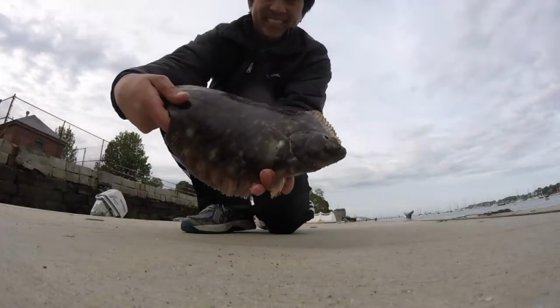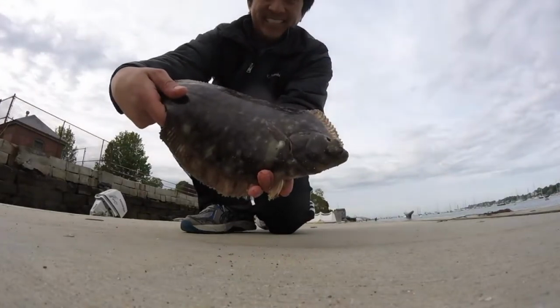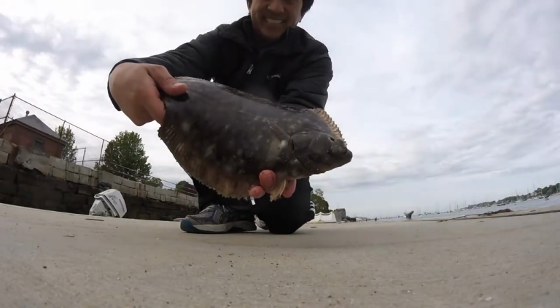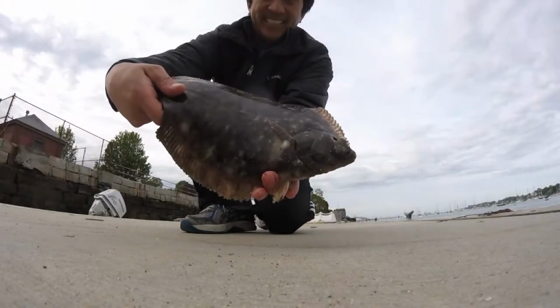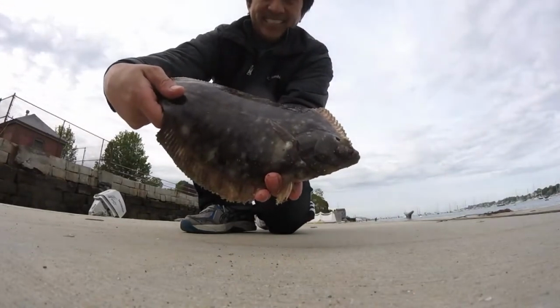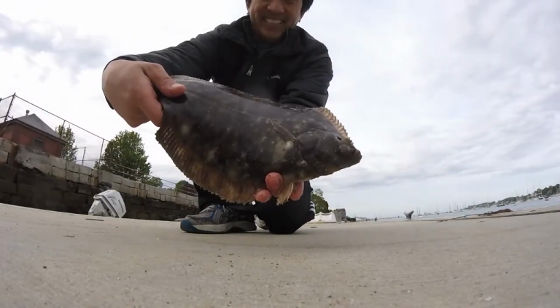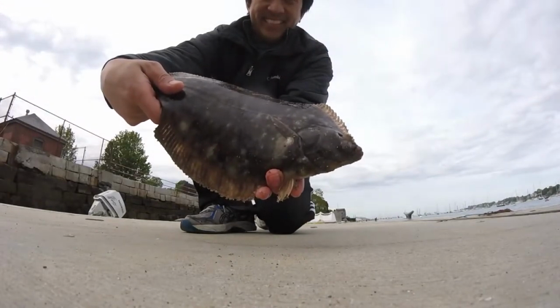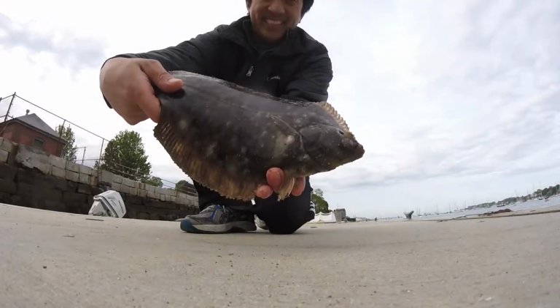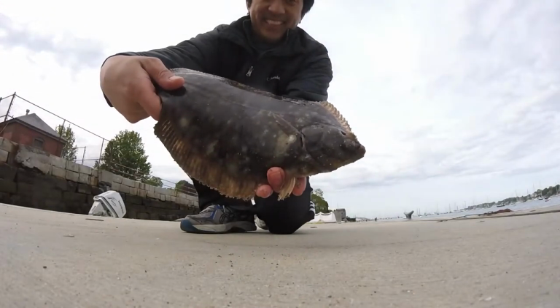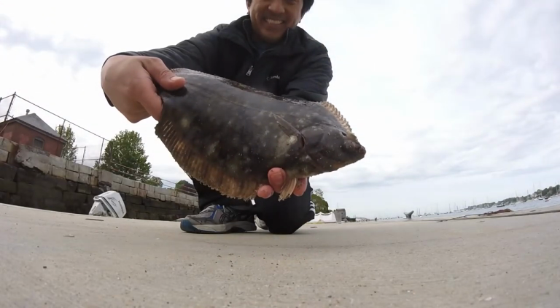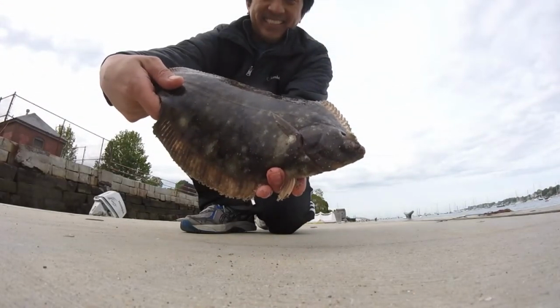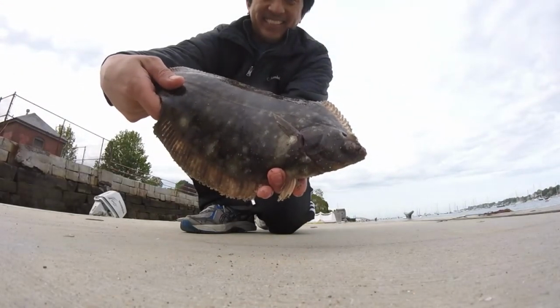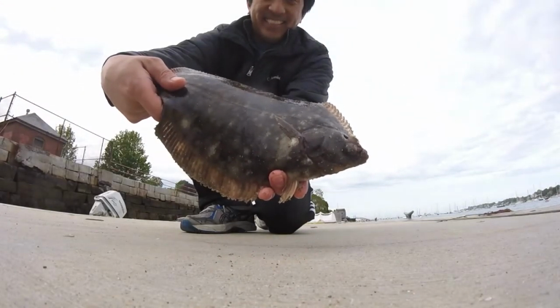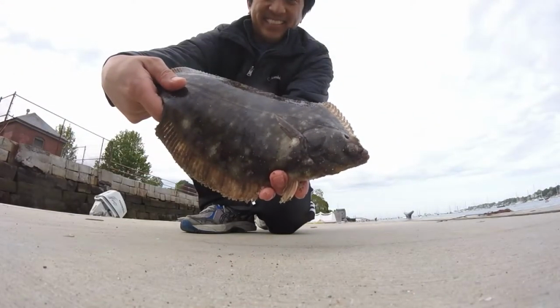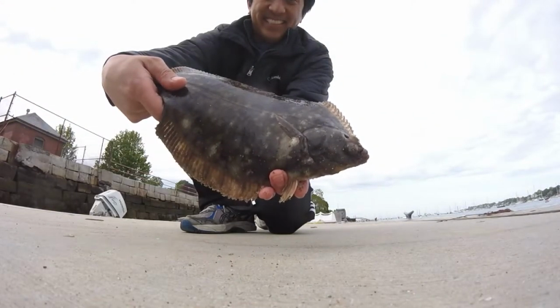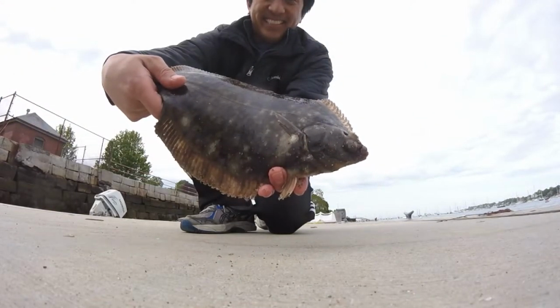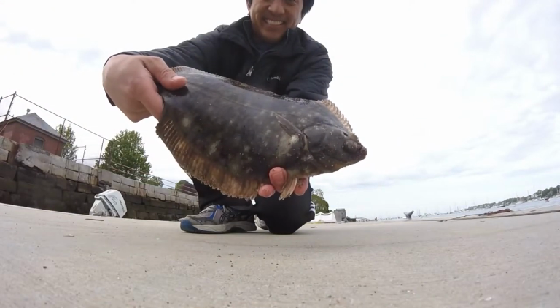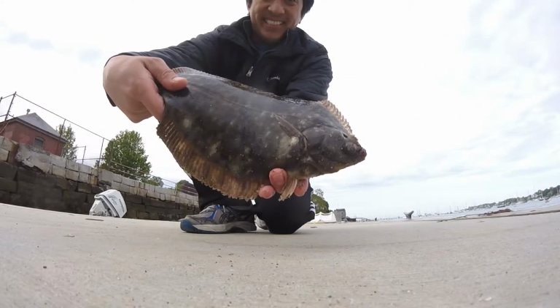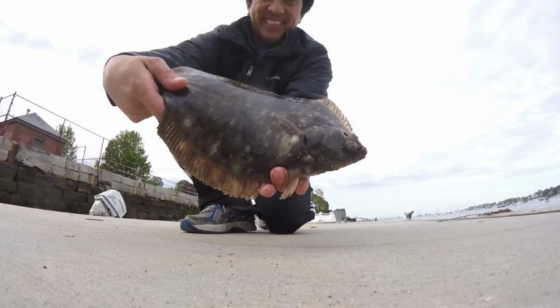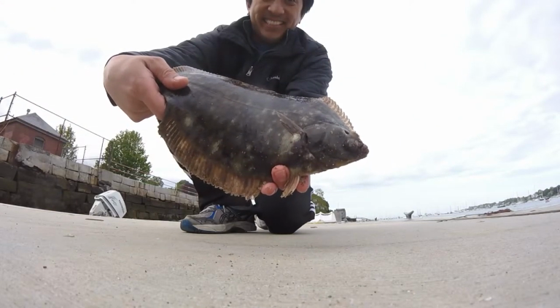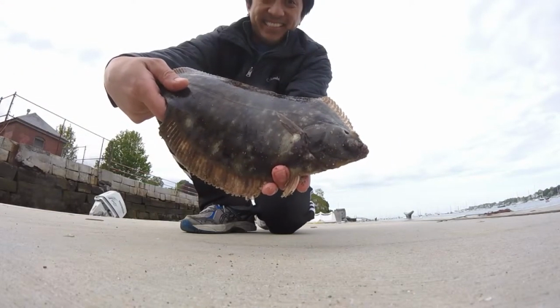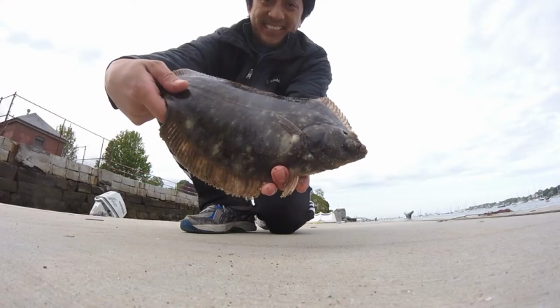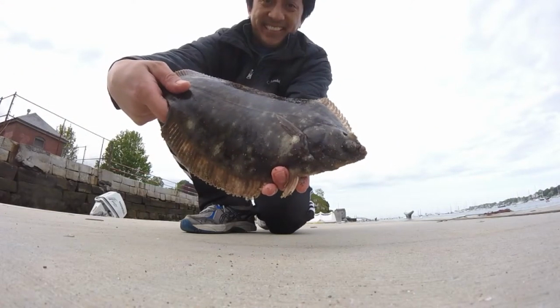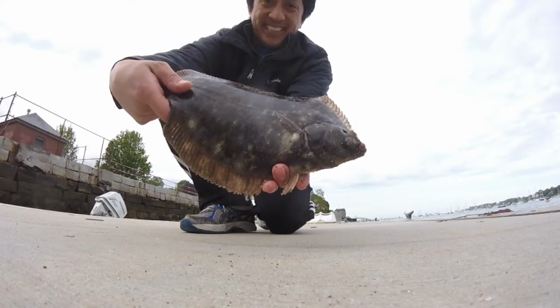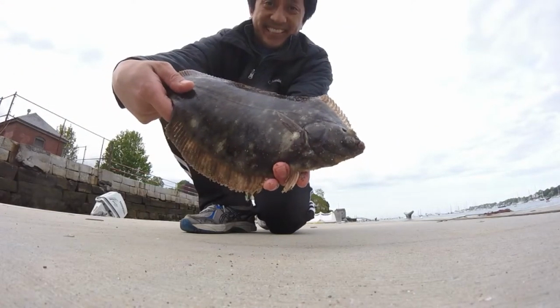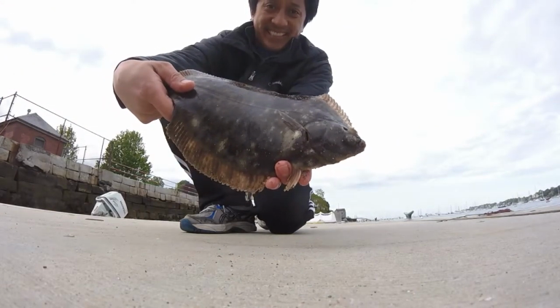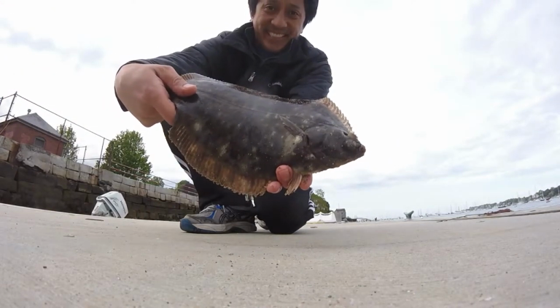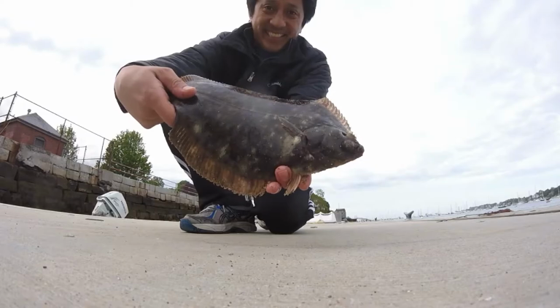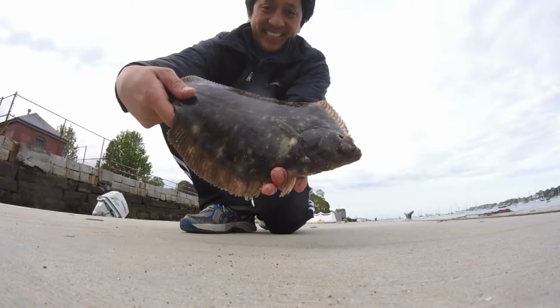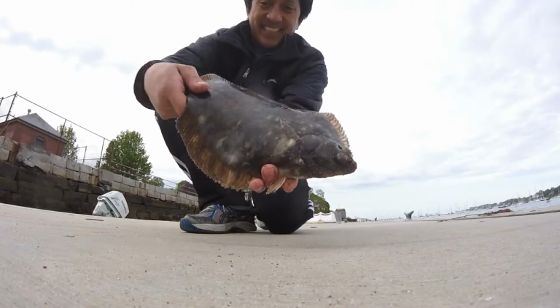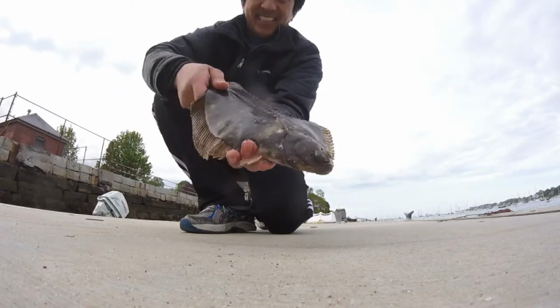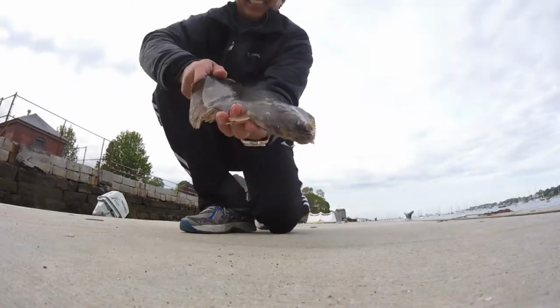Hi, this is Vil Ramos. Thanks for watching my channel. In this video I want to show you how I caught my first flounder.